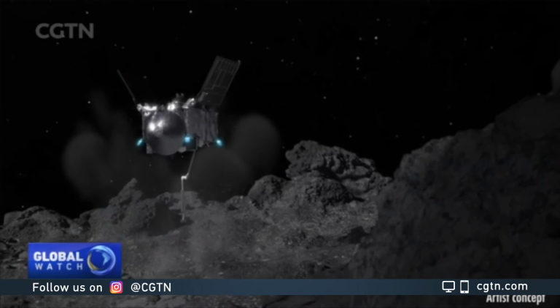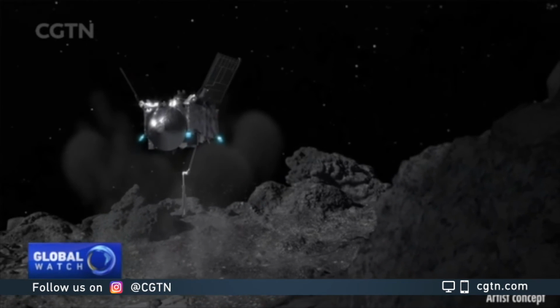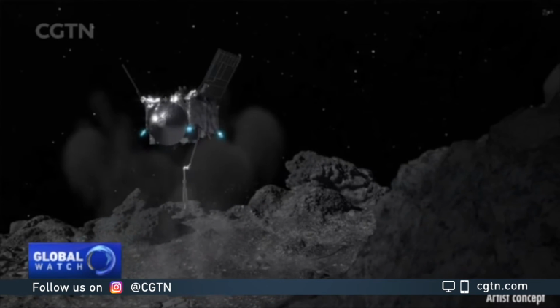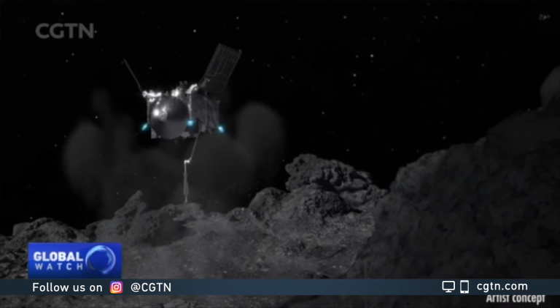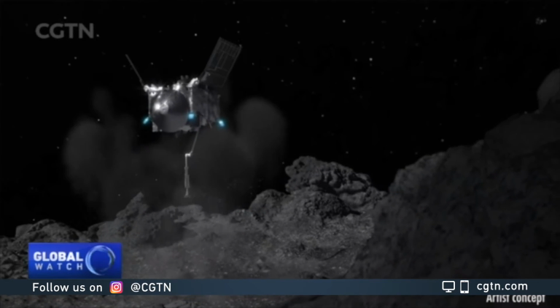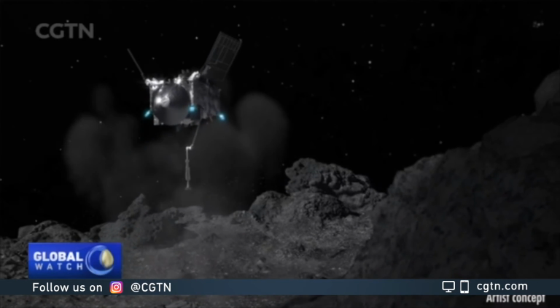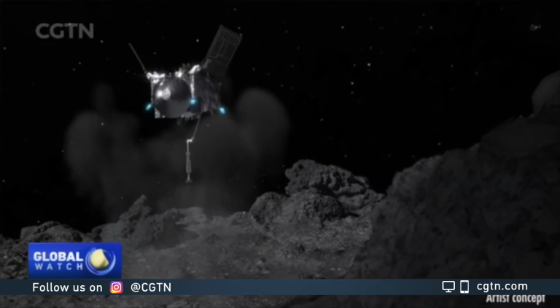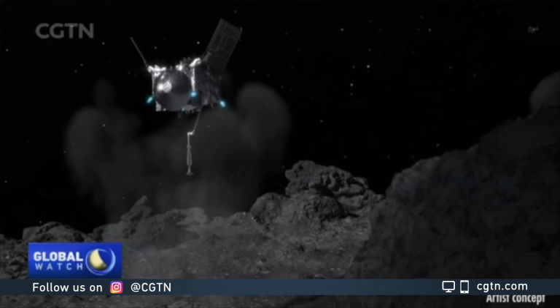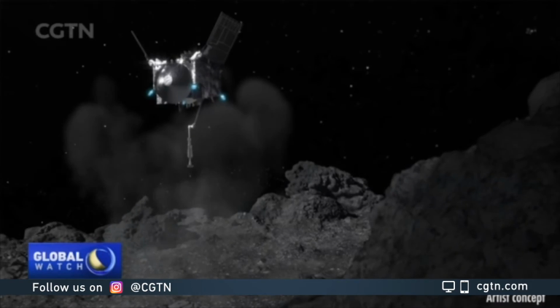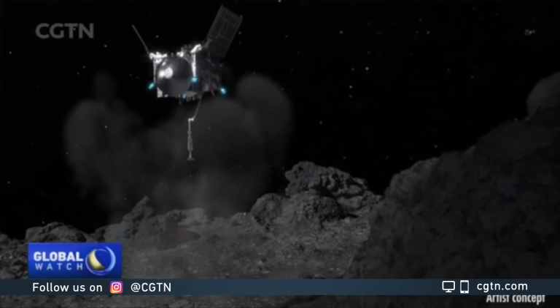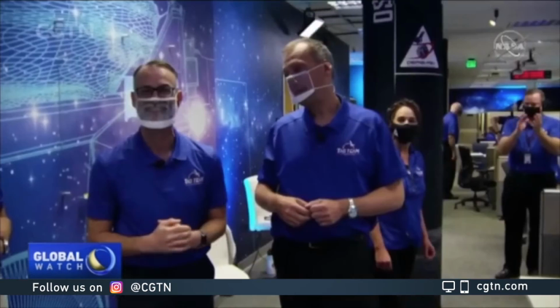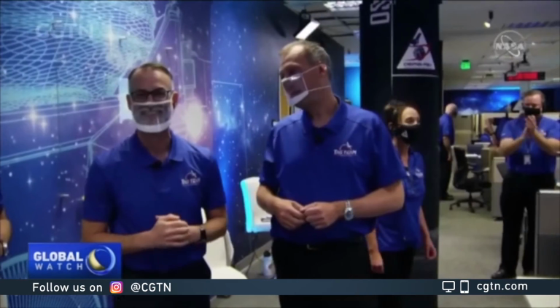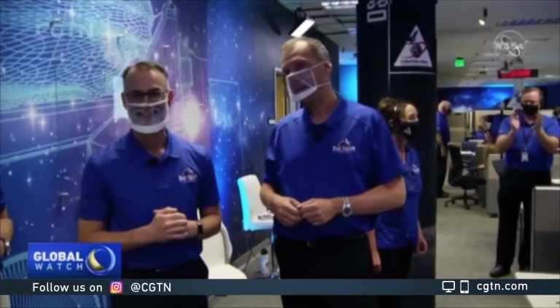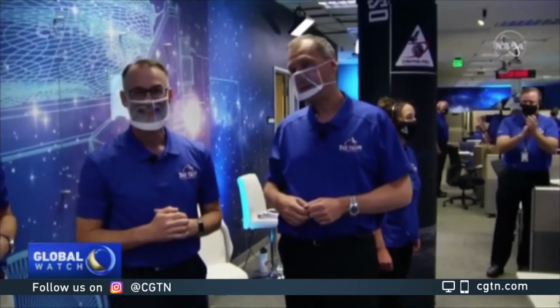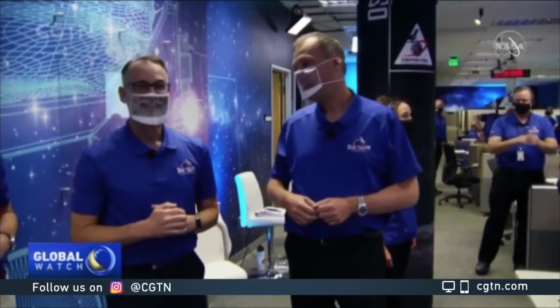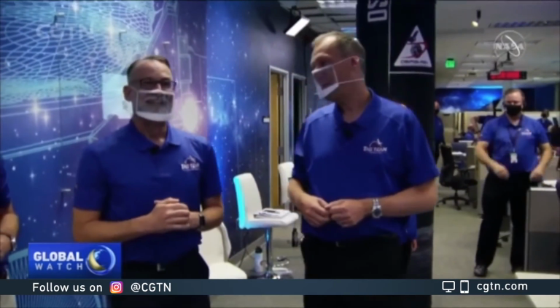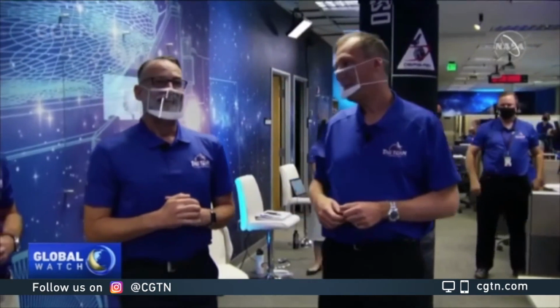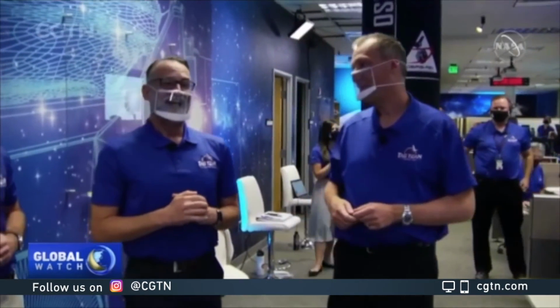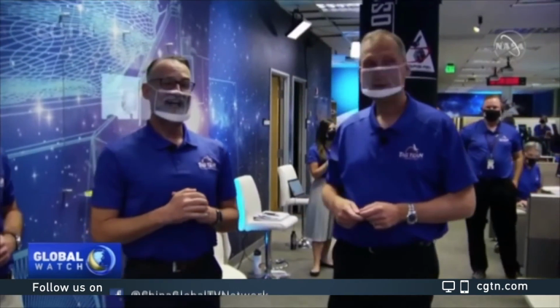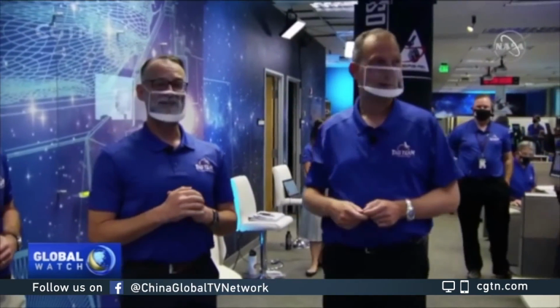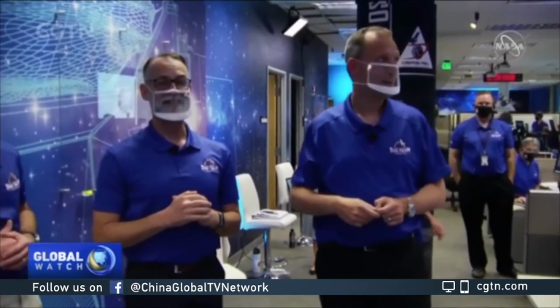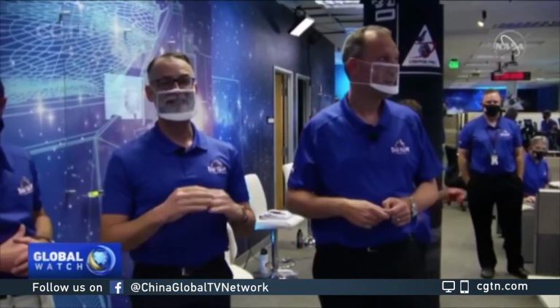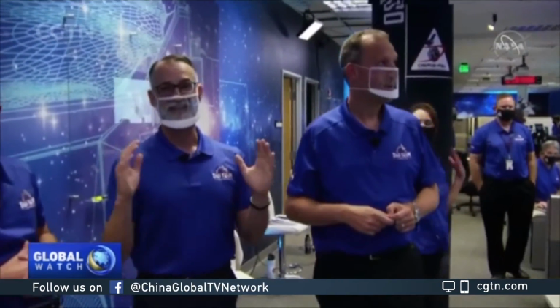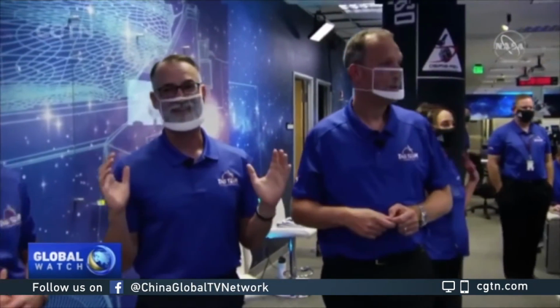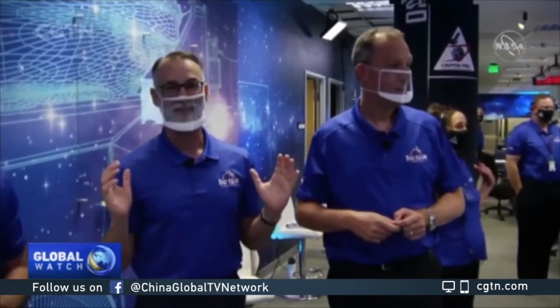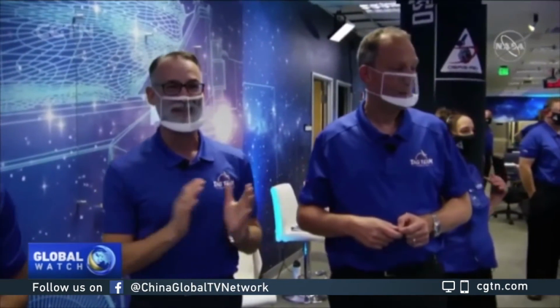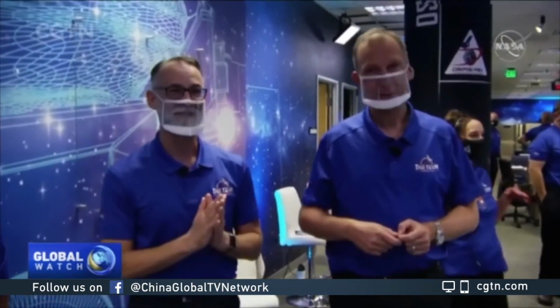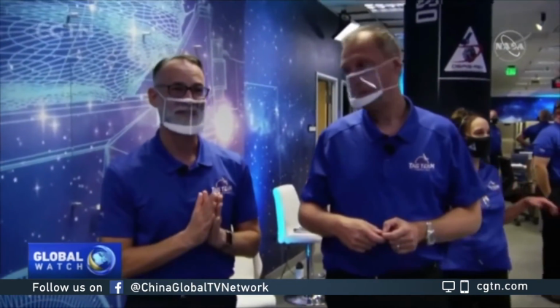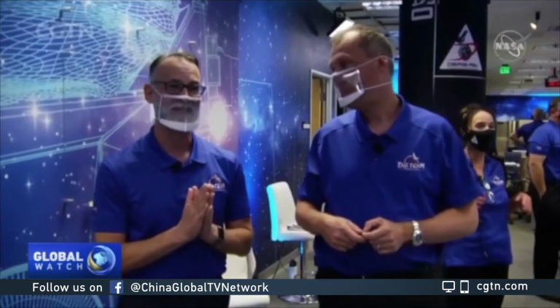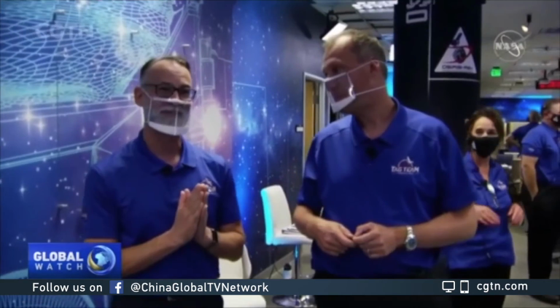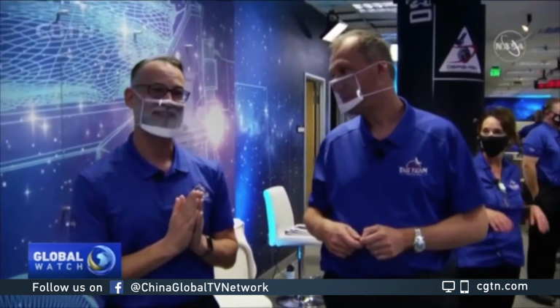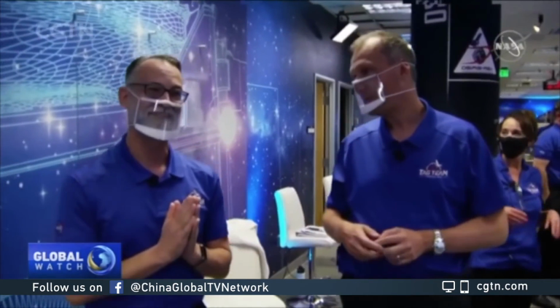The spacecraft did everything it was supposed to do. How are you guys feeling? Transcendental. I mean, I can't believe we actually pulled this off.